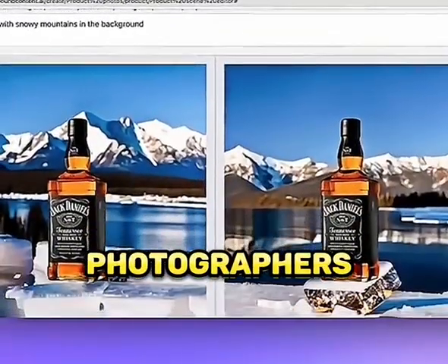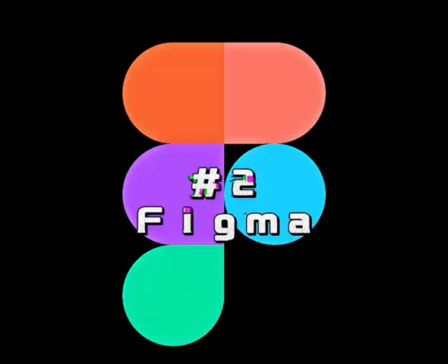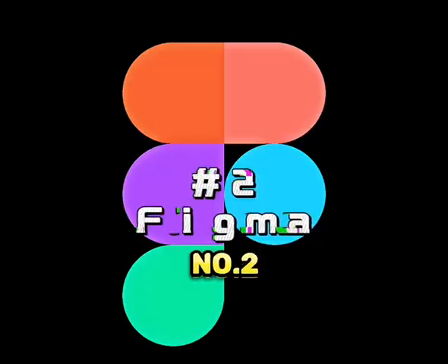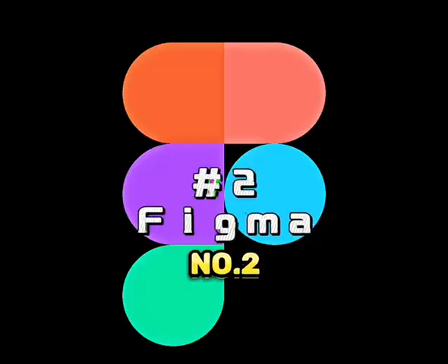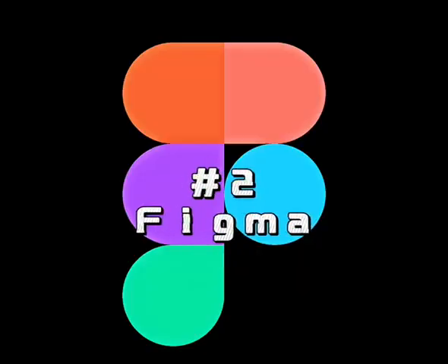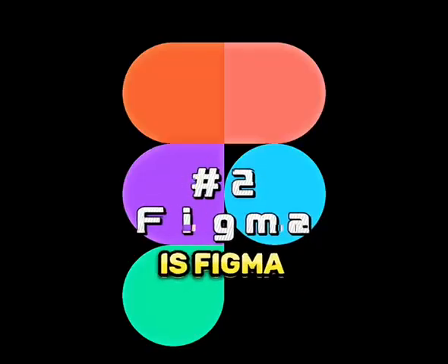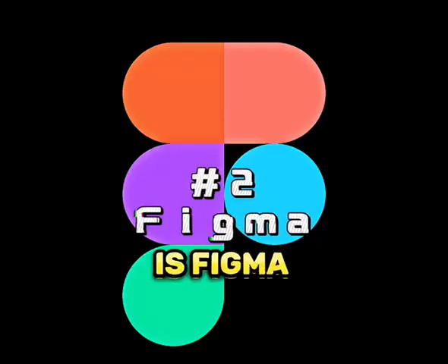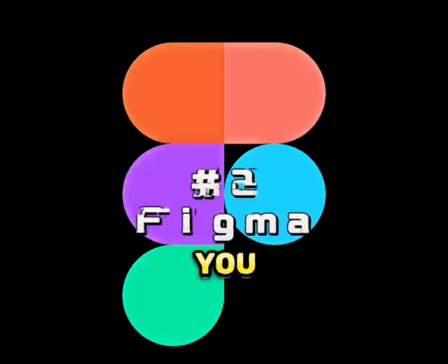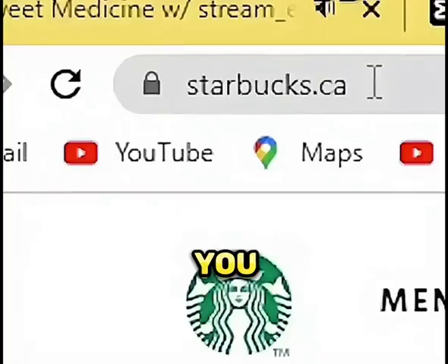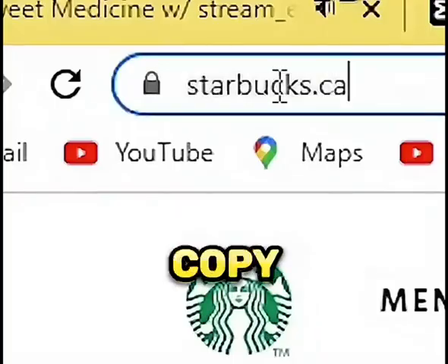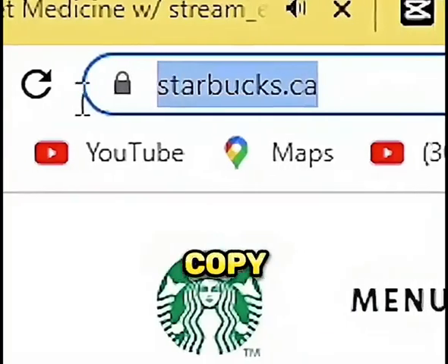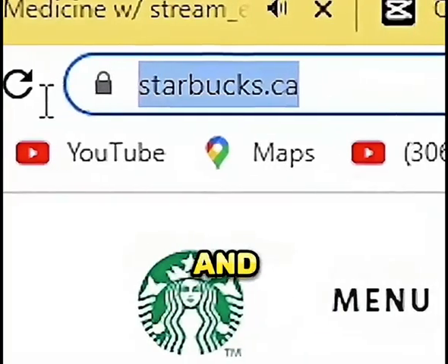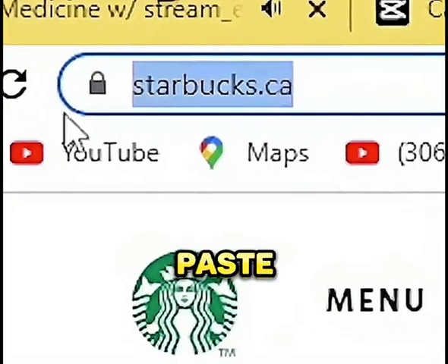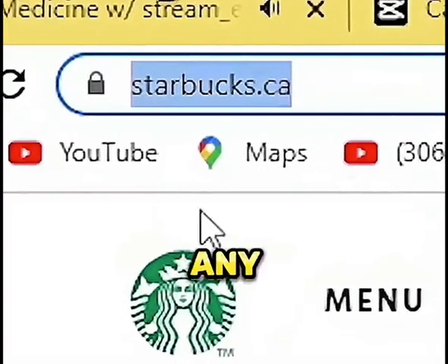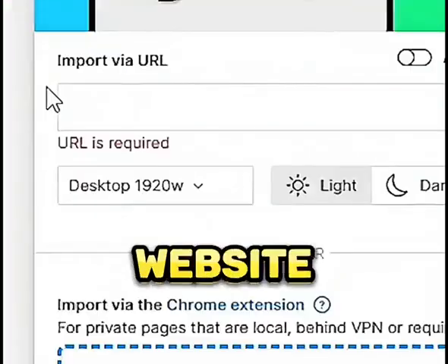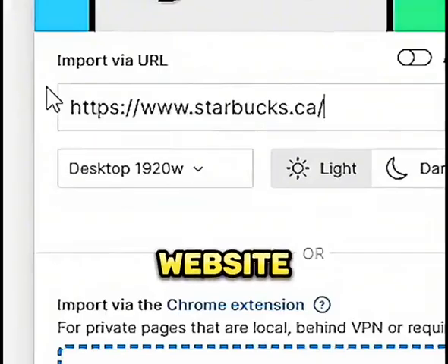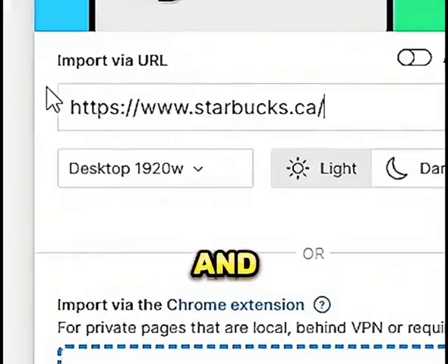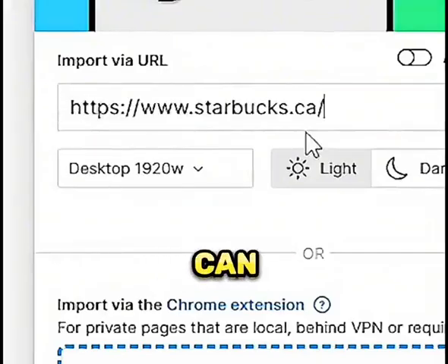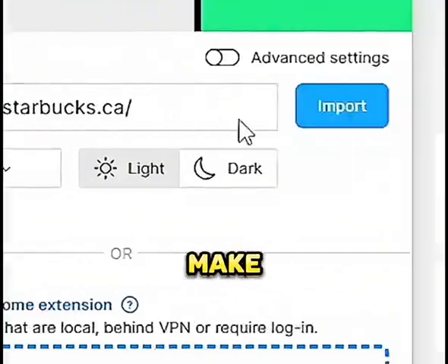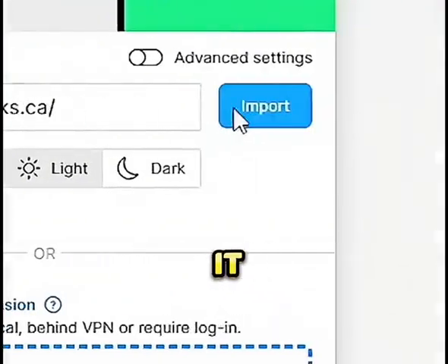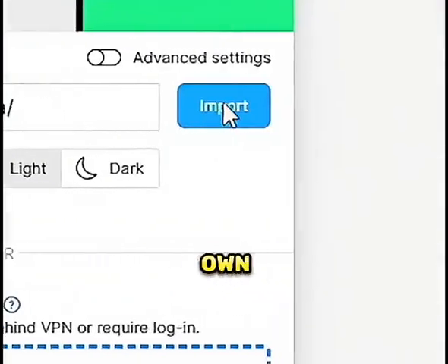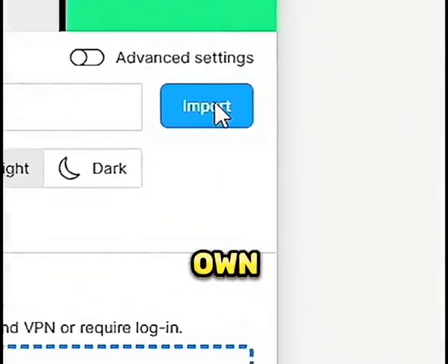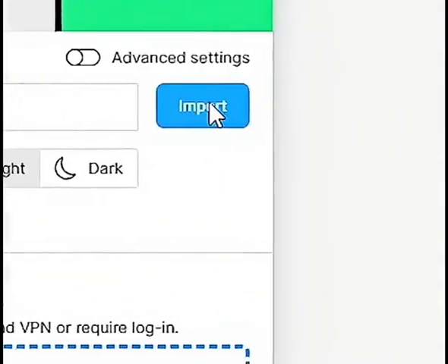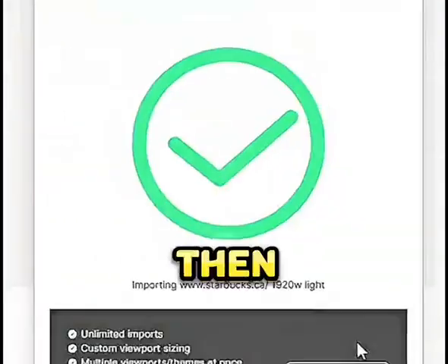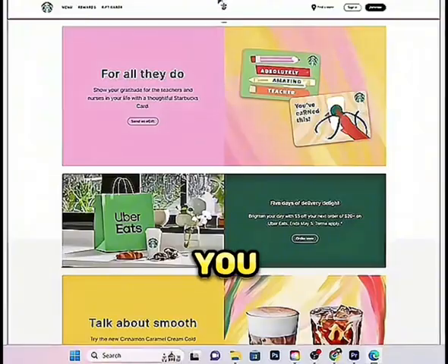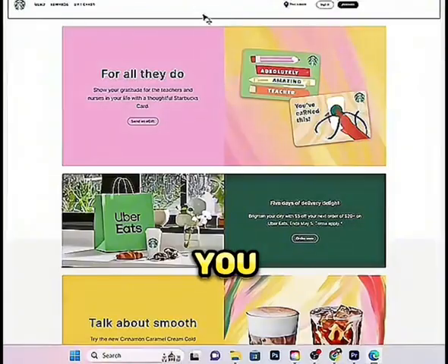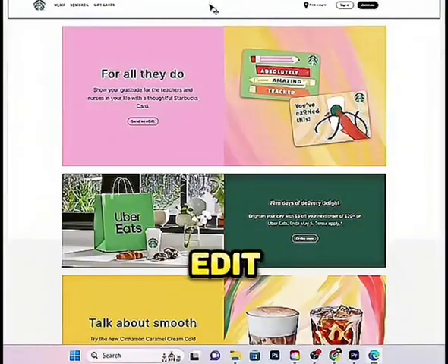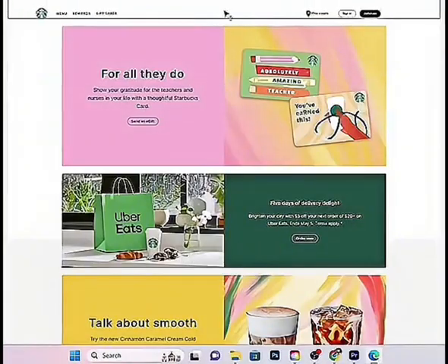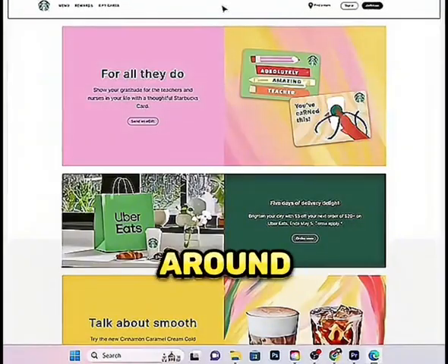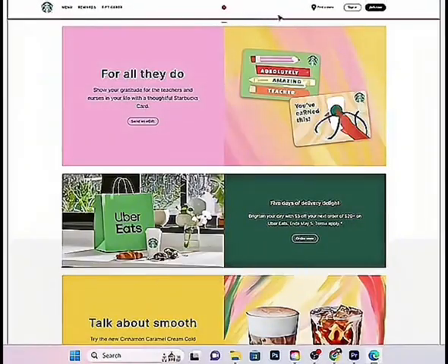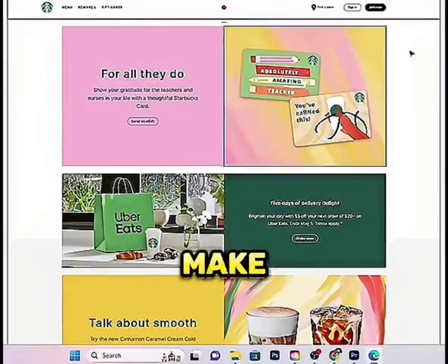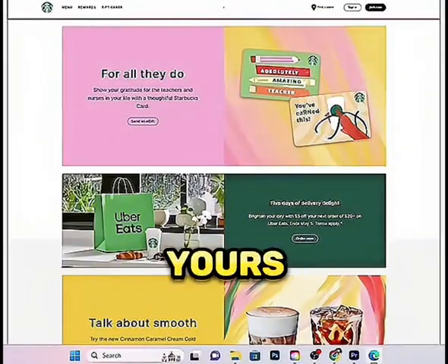Number two is Figma. You can copy and paste any website and make it your own, then edit it around to make it yours.